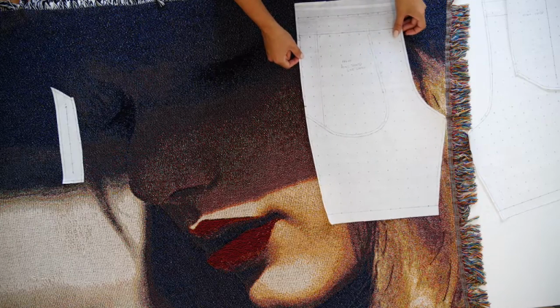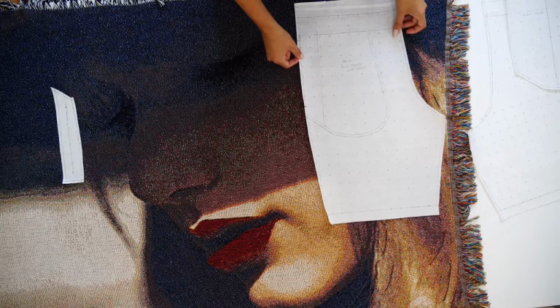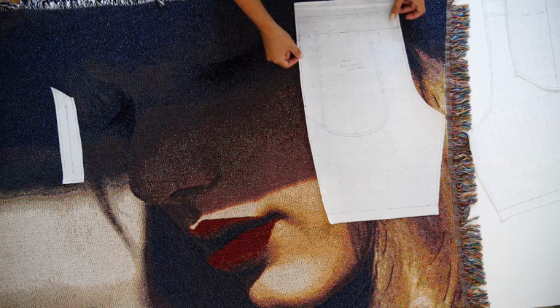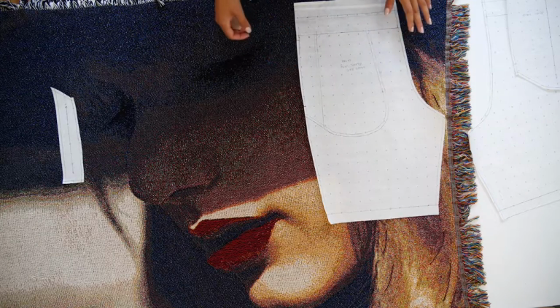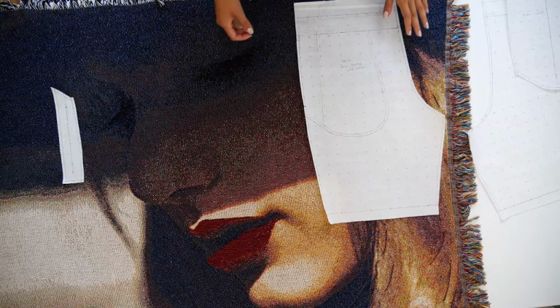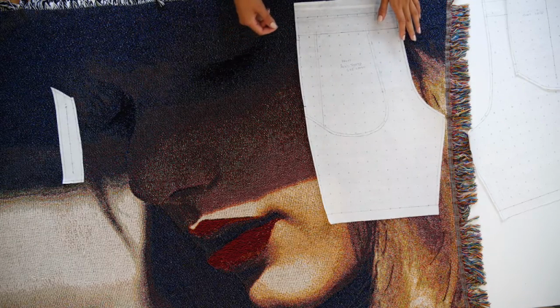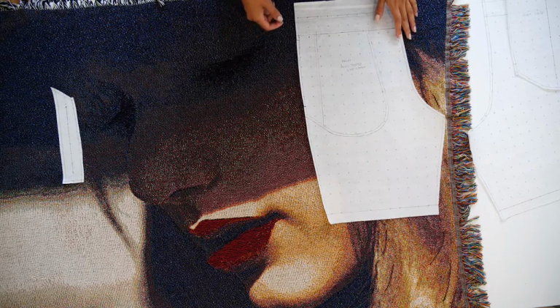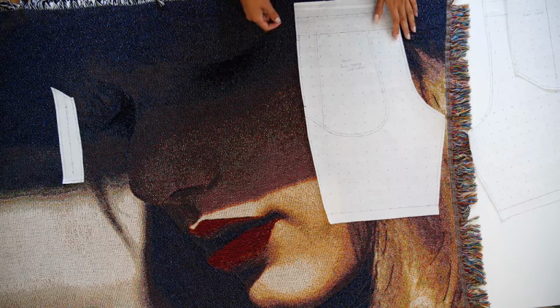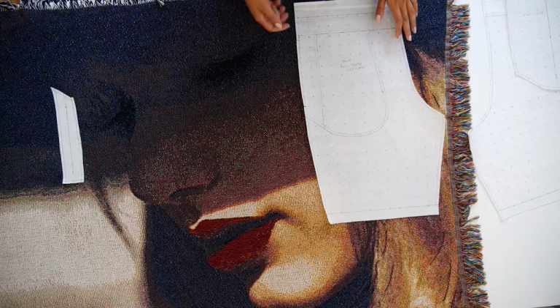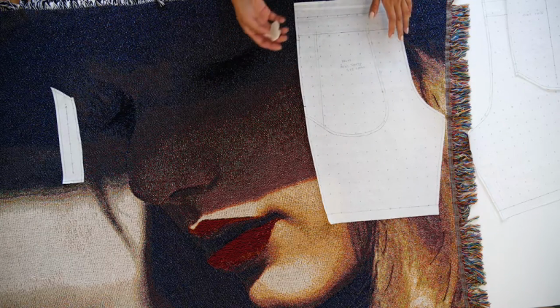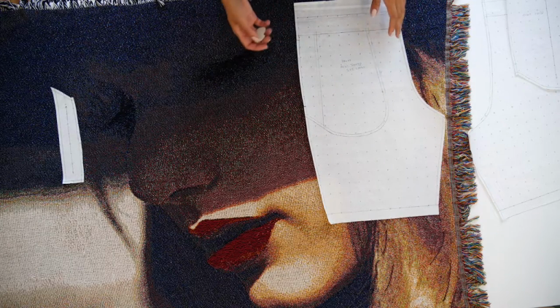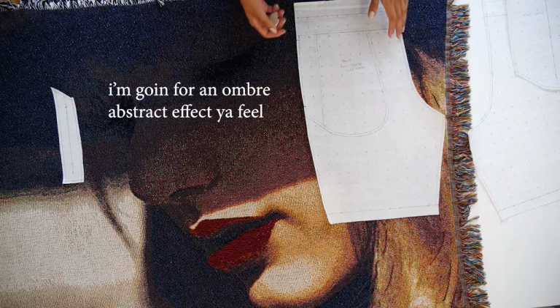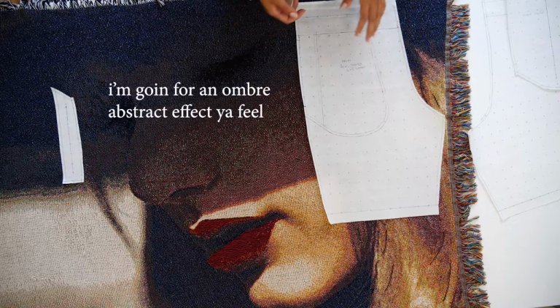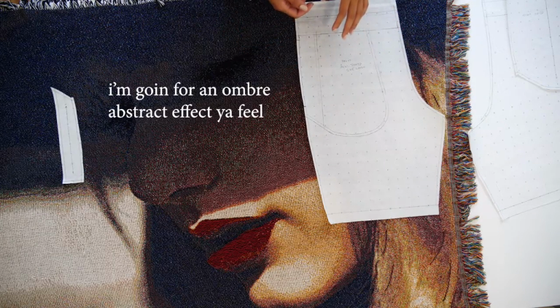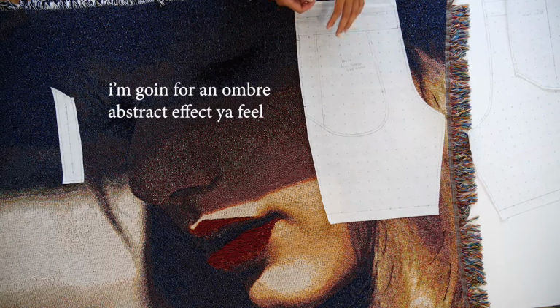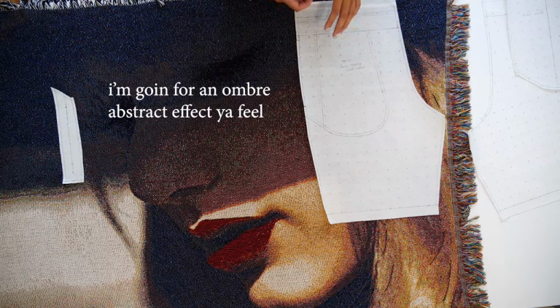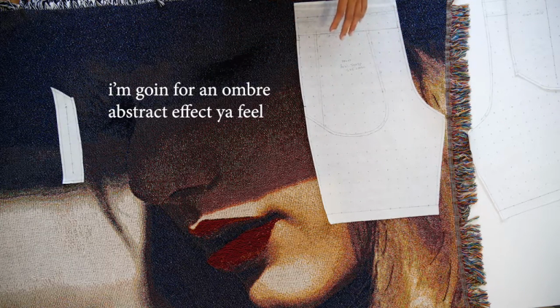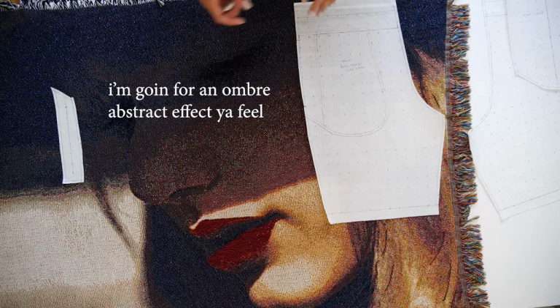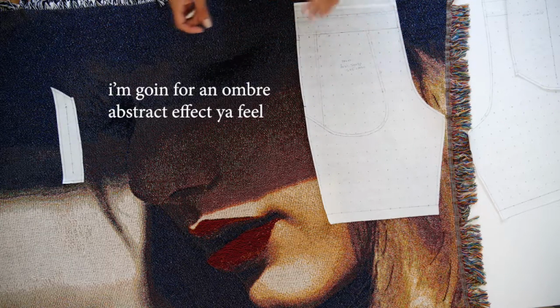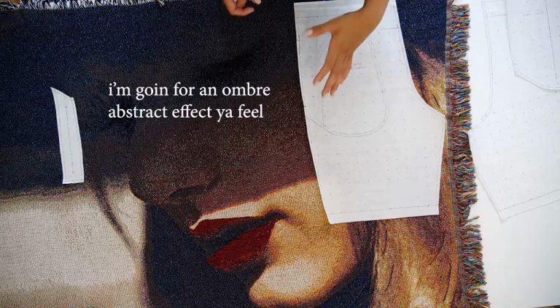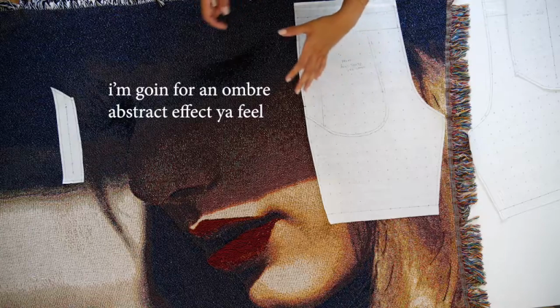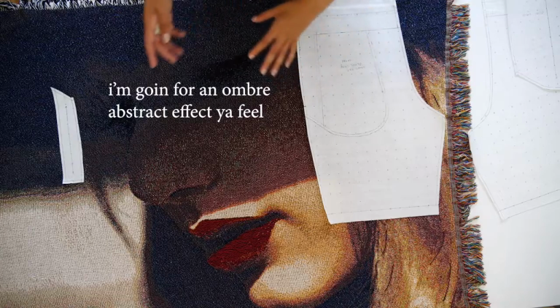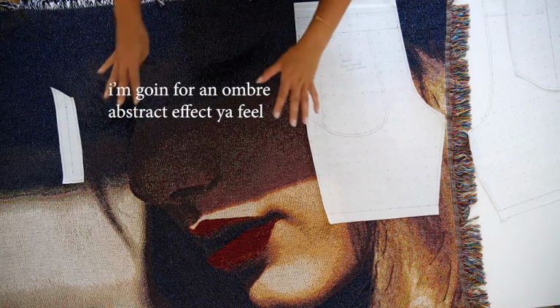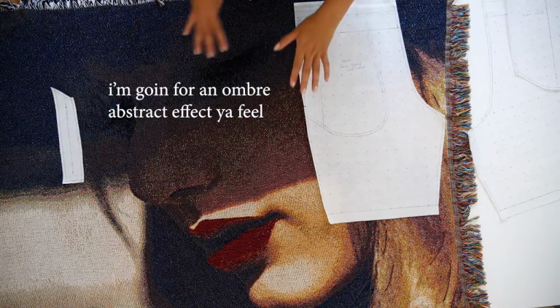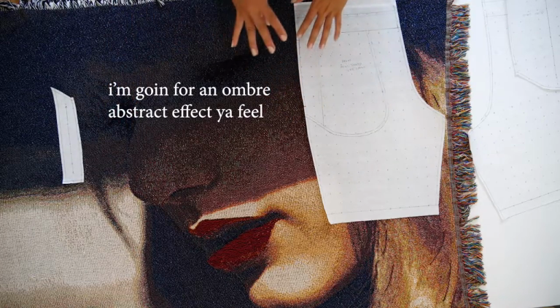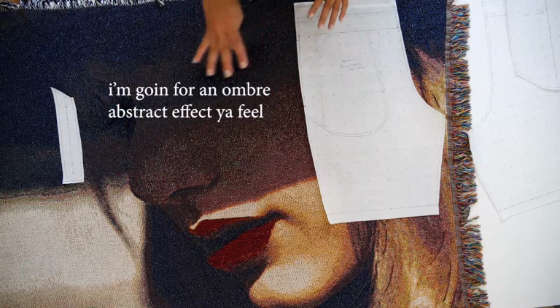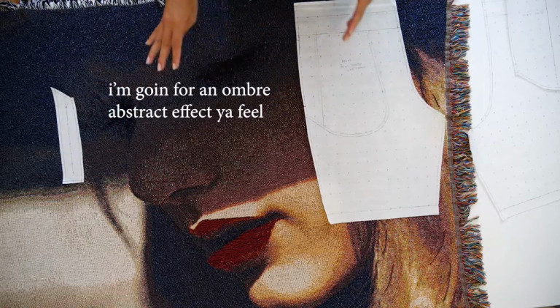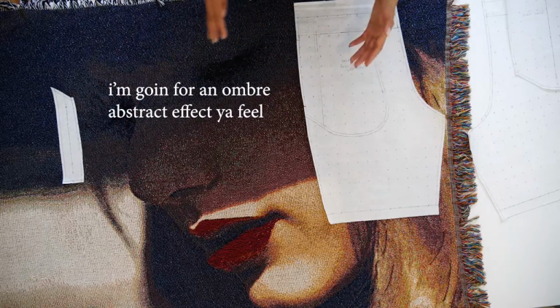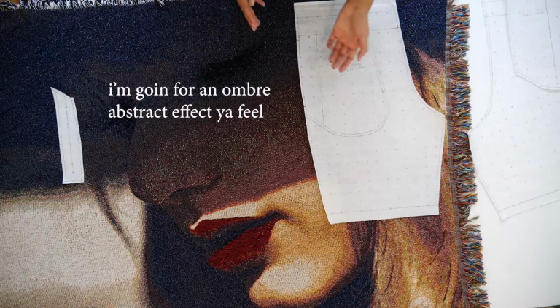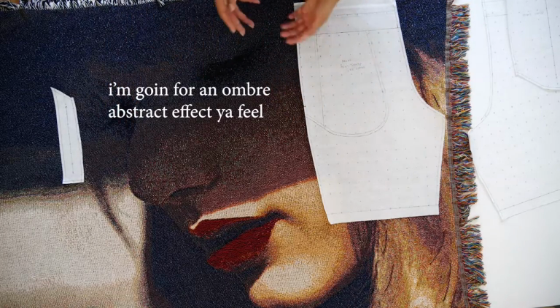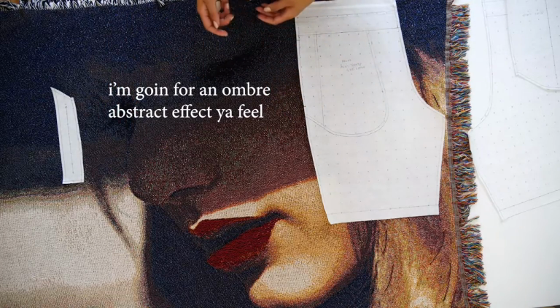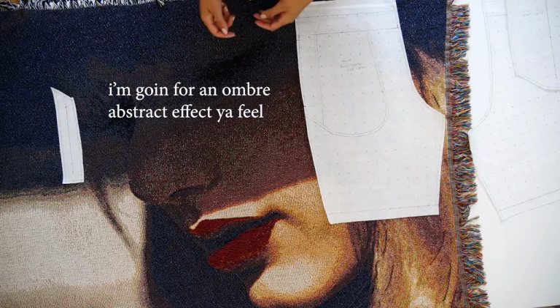Let's get into the tutorial. I will be marking out the shorts with chalk so I can get the print placement that I want.